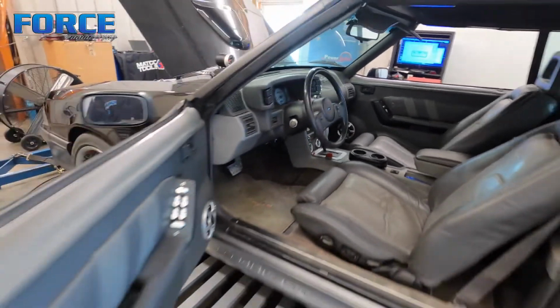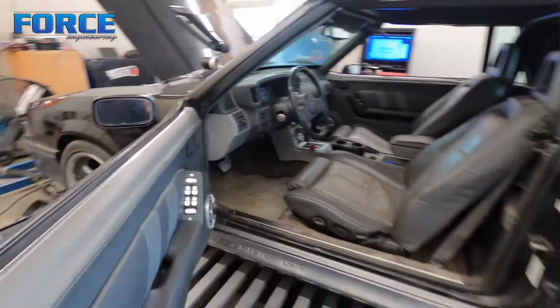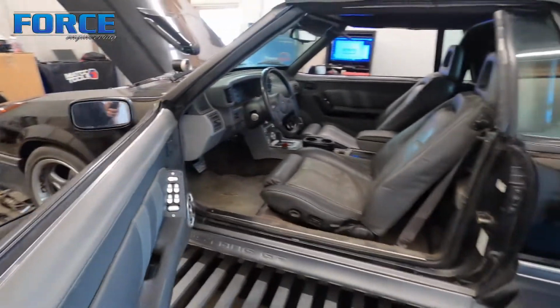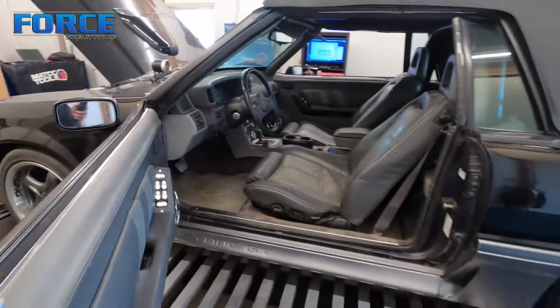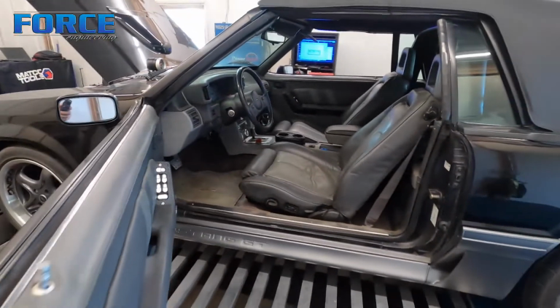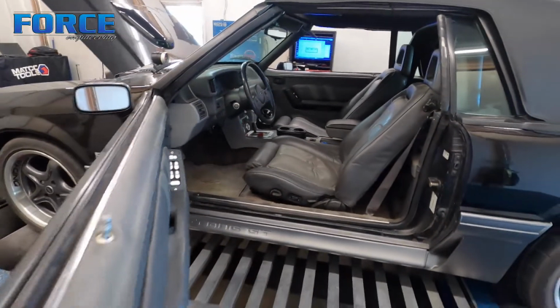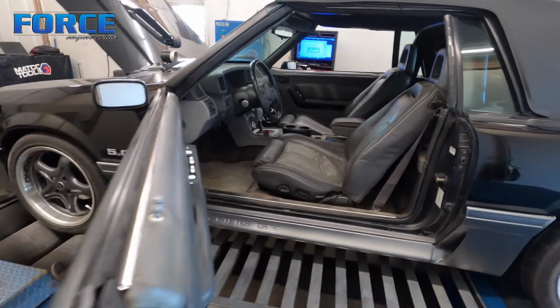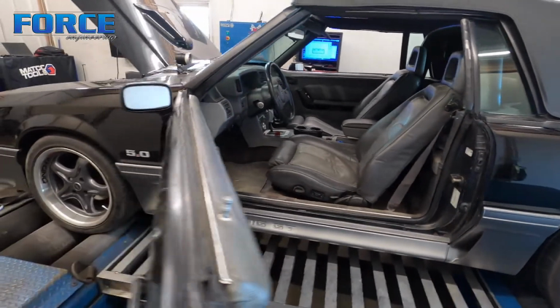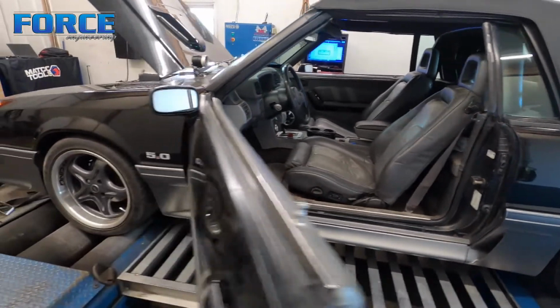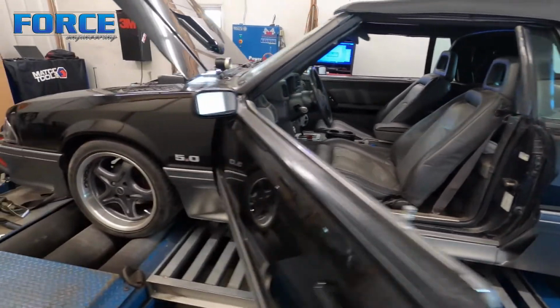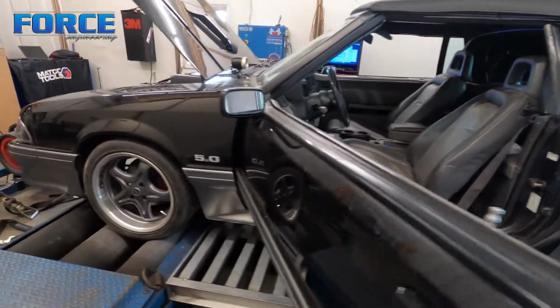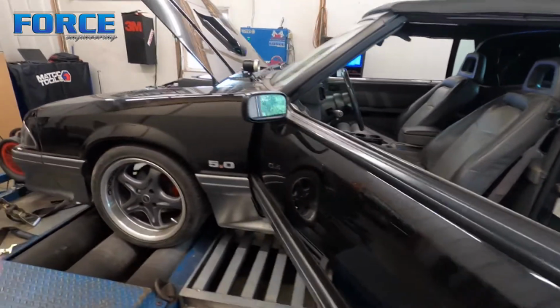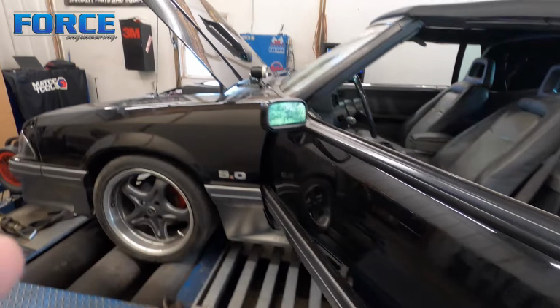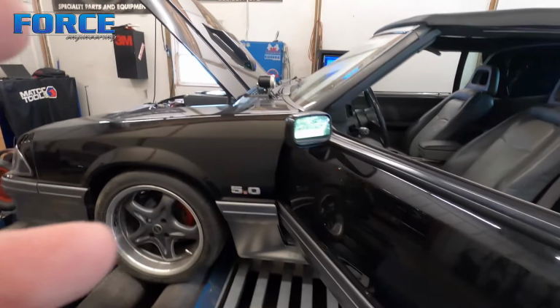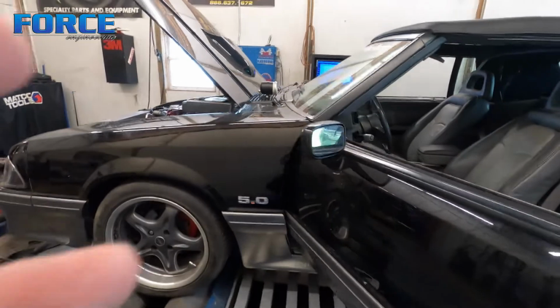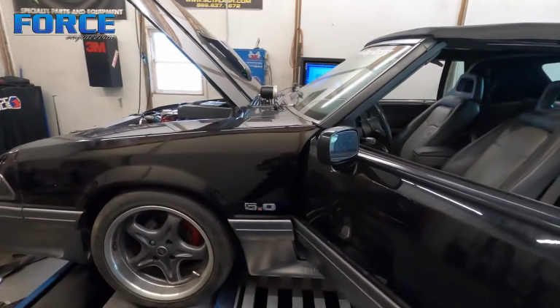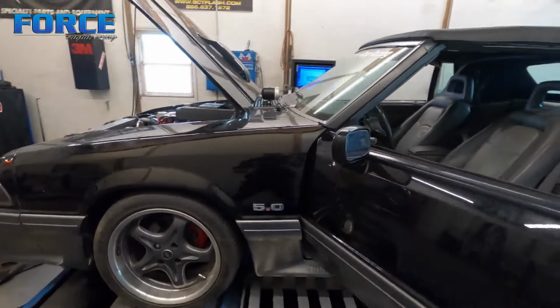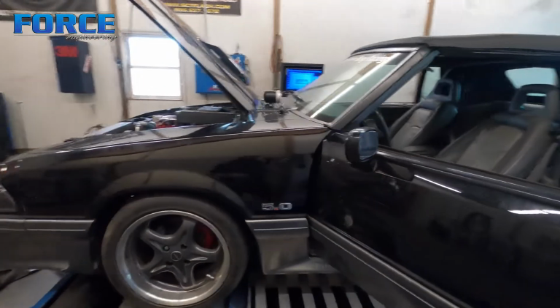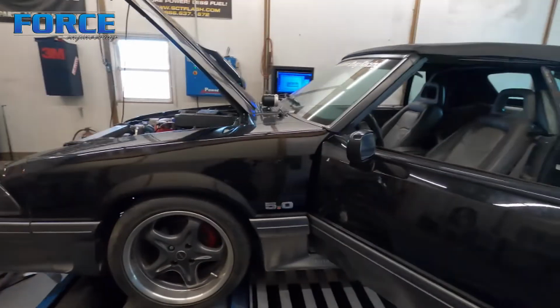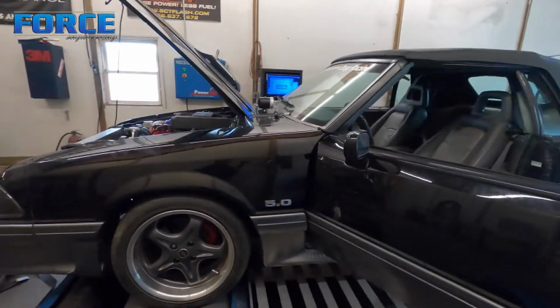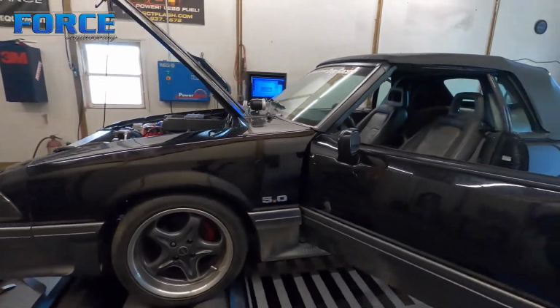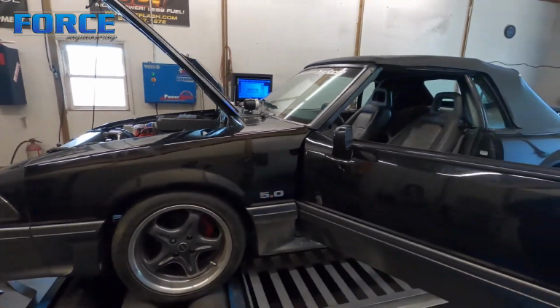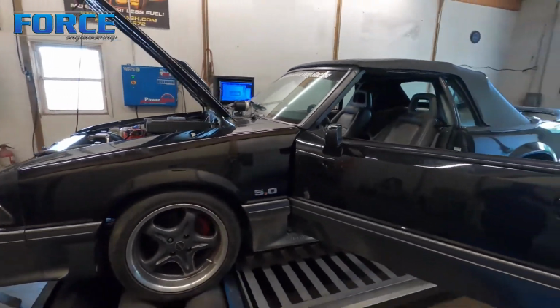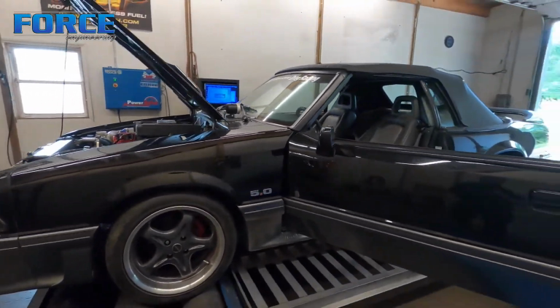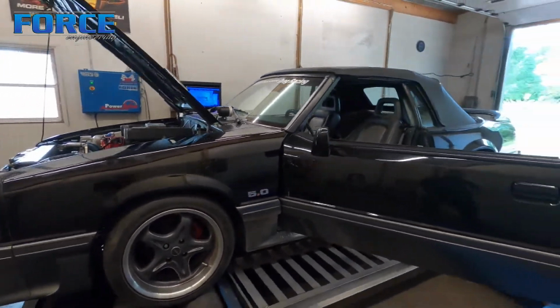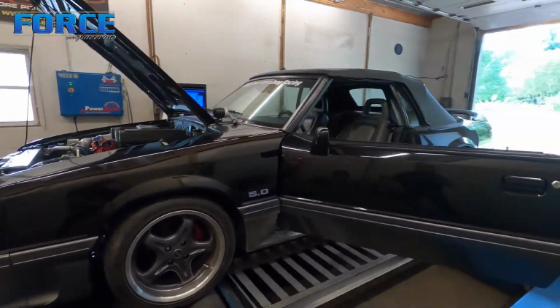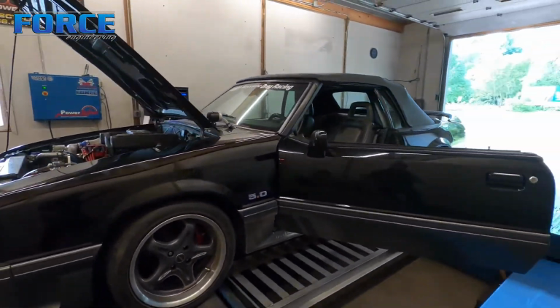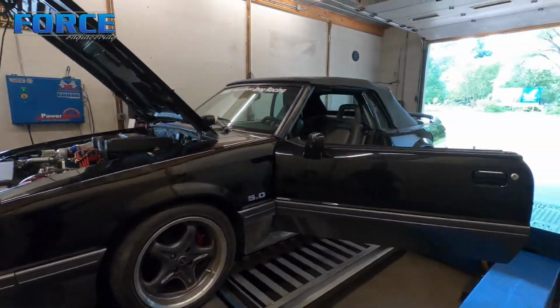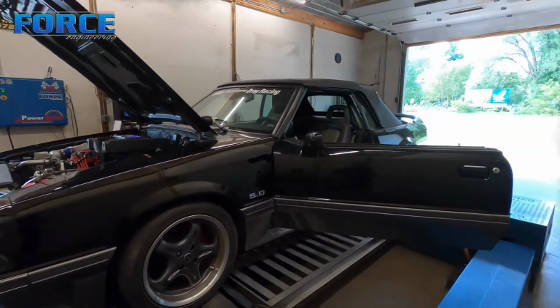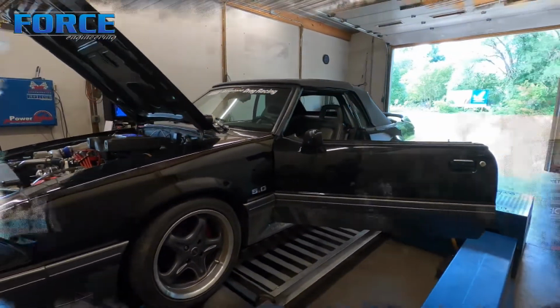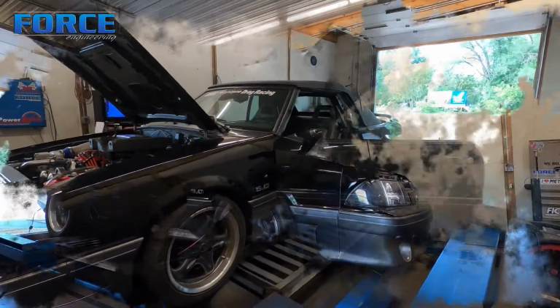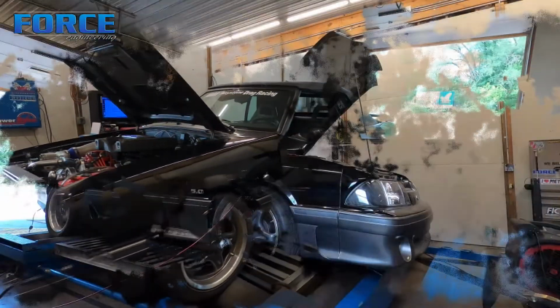I'm going to dive into this thing, get the drivability stuff sorted out, and see what kind of power we can make.